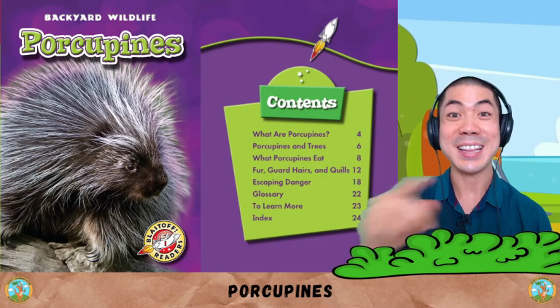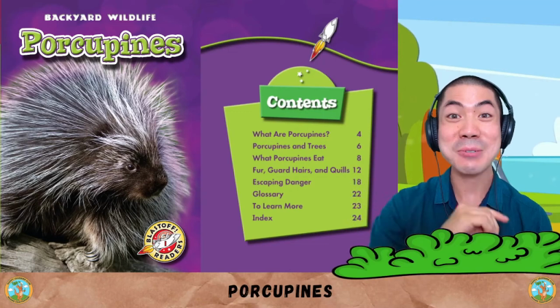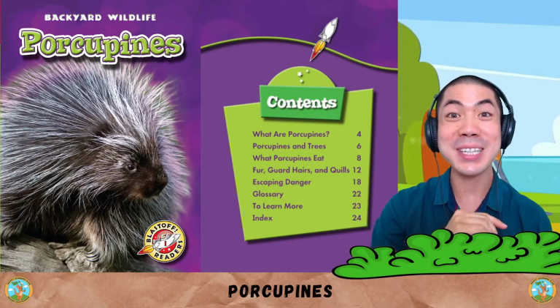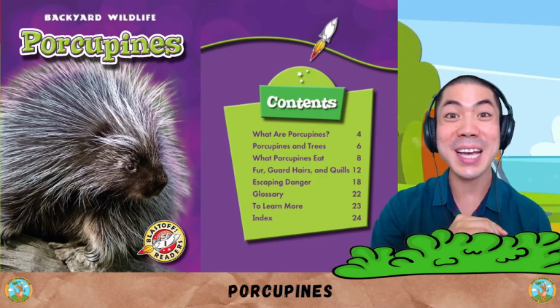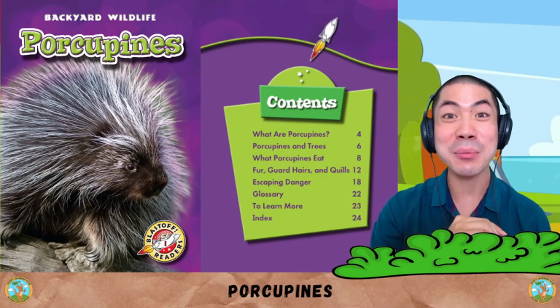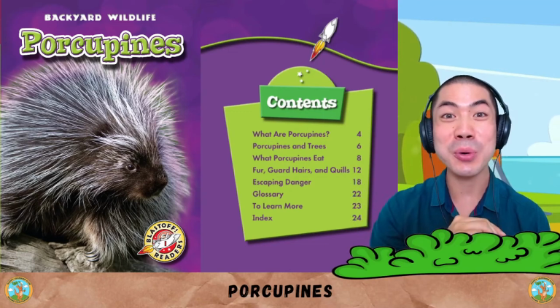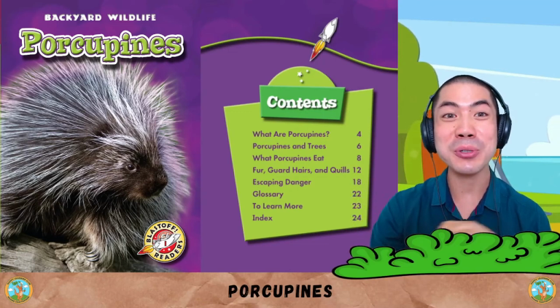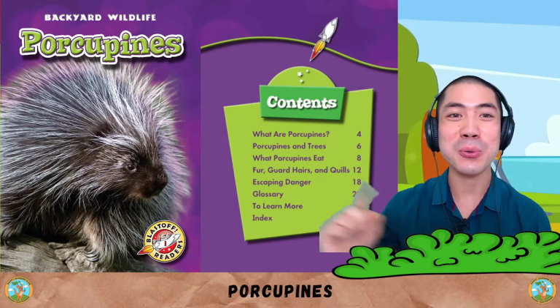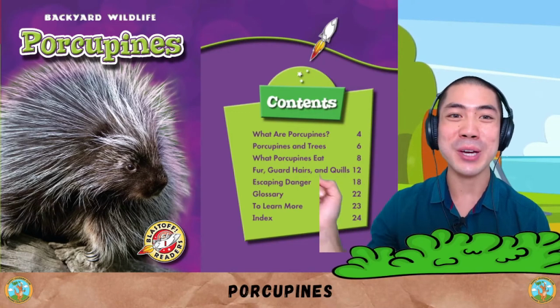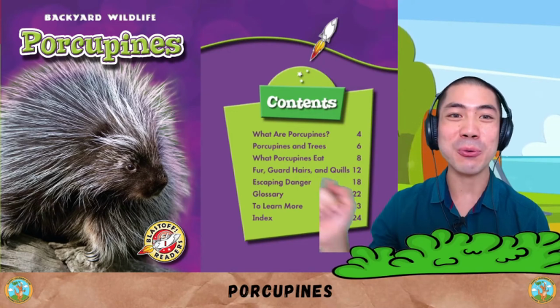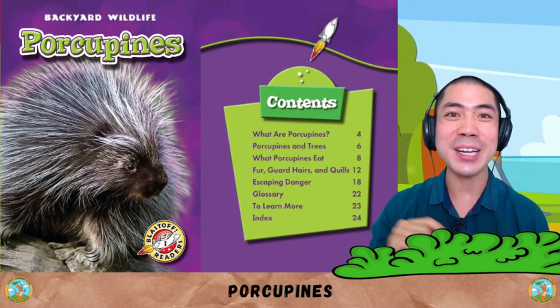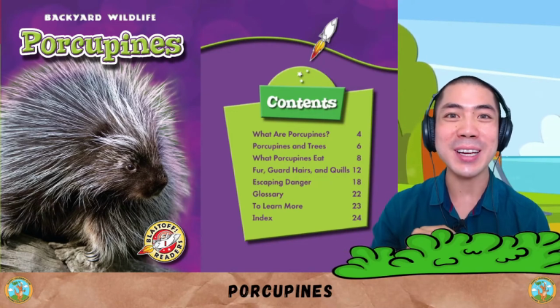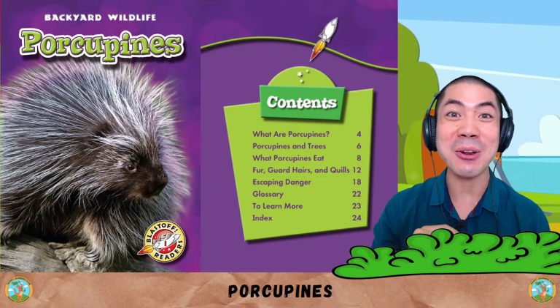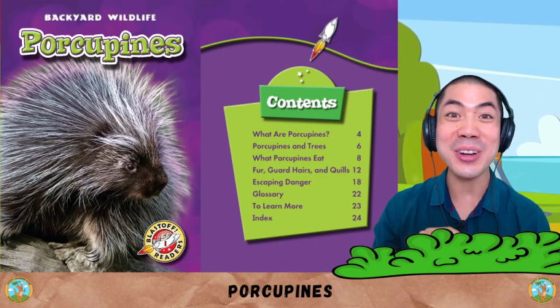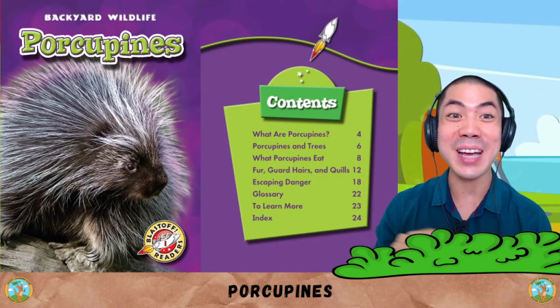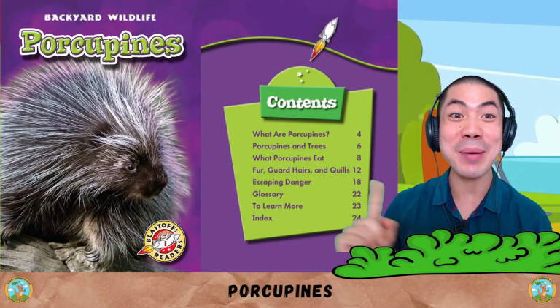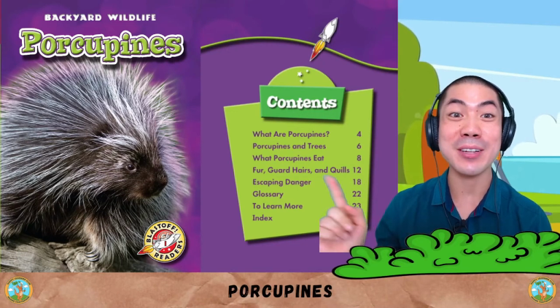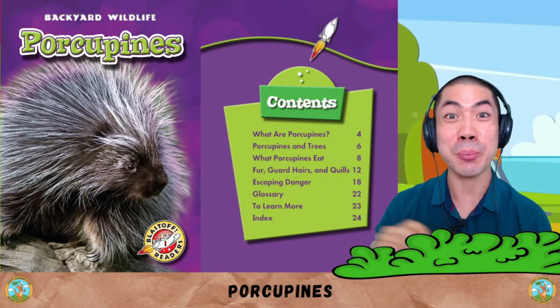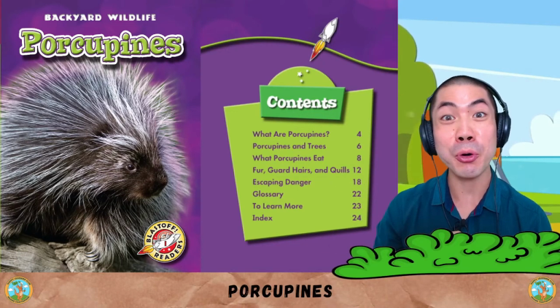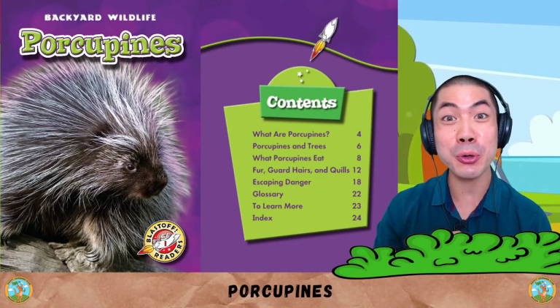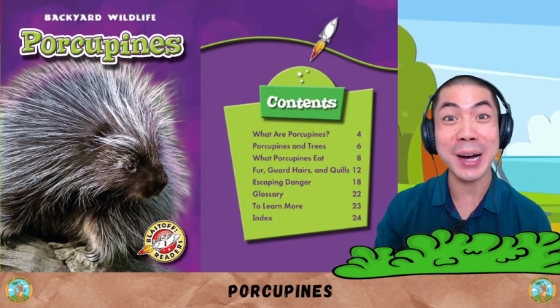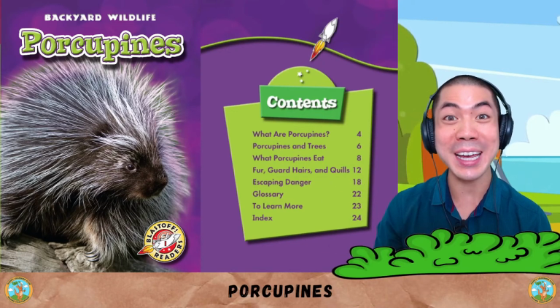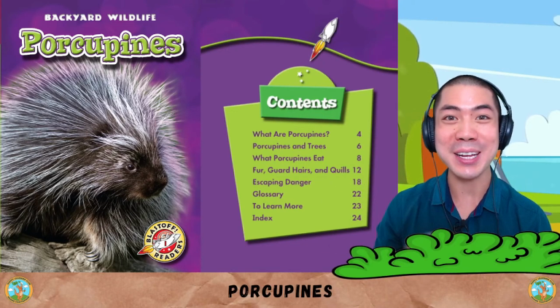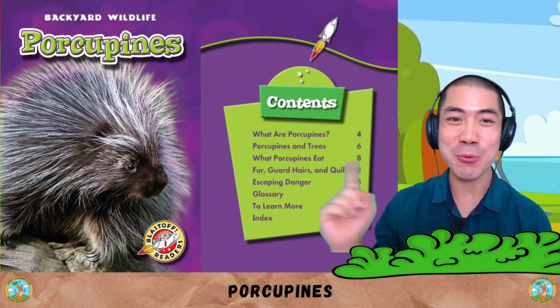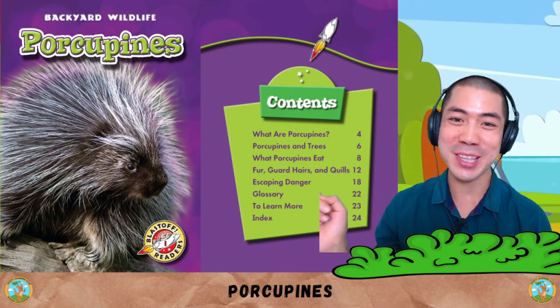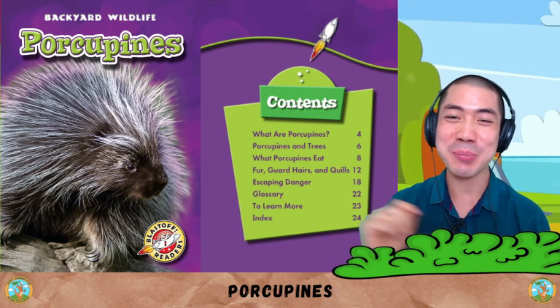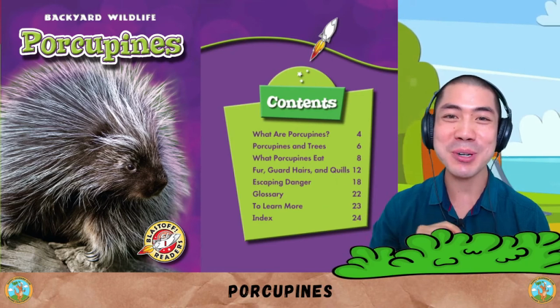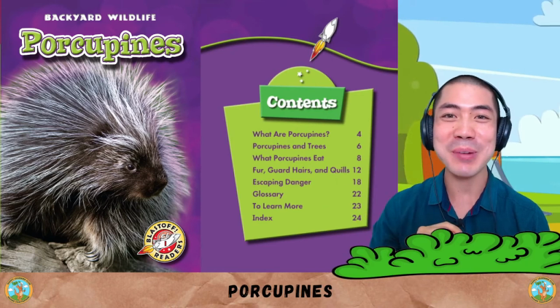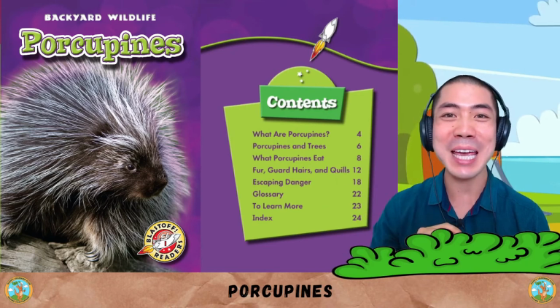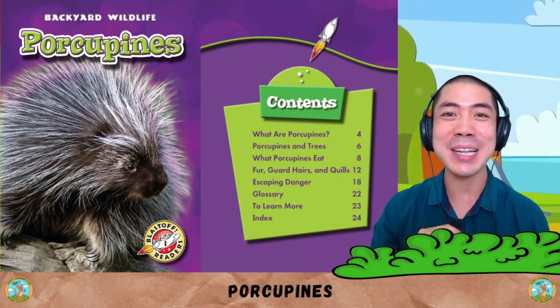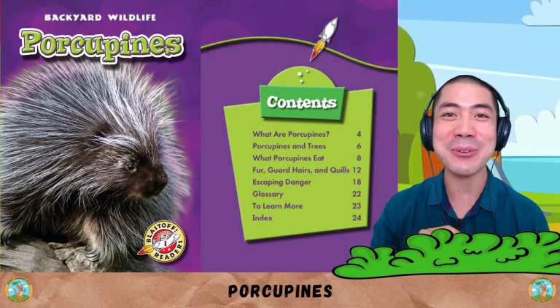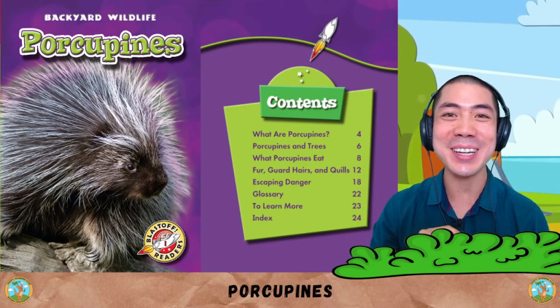In this week's Animal World, we are reading and learning about the porcupine with this book by Emily Green.